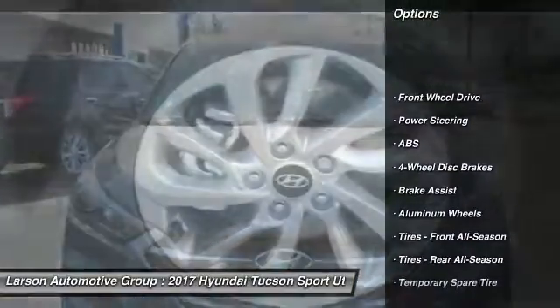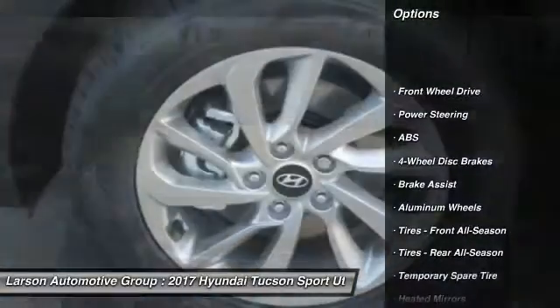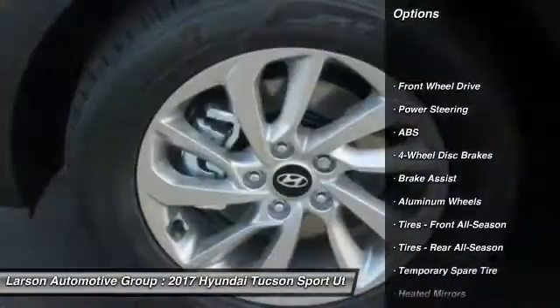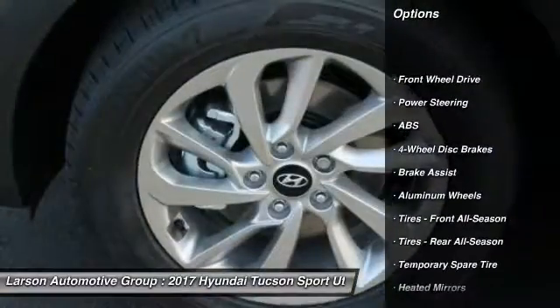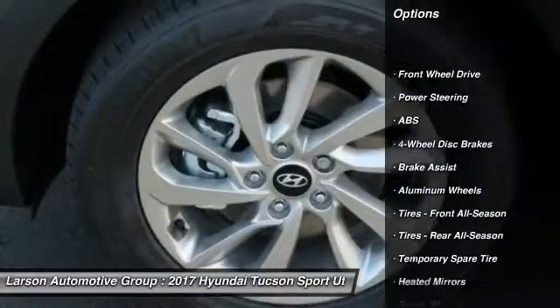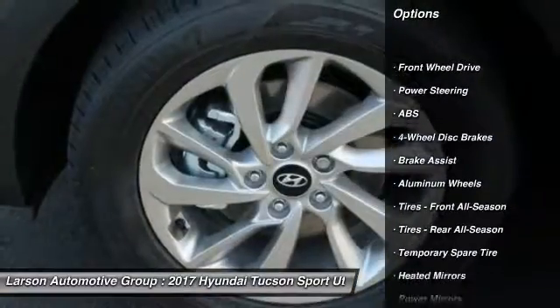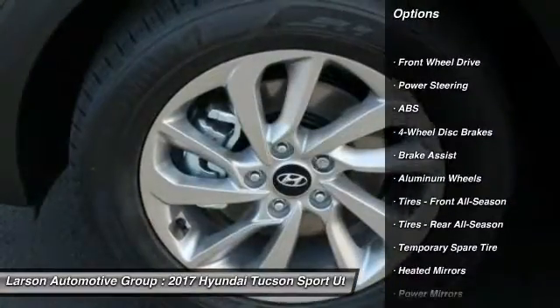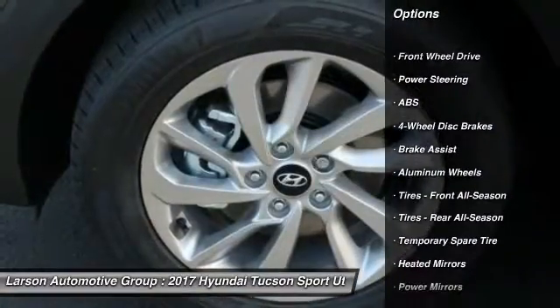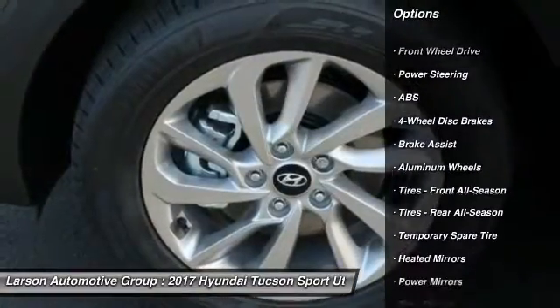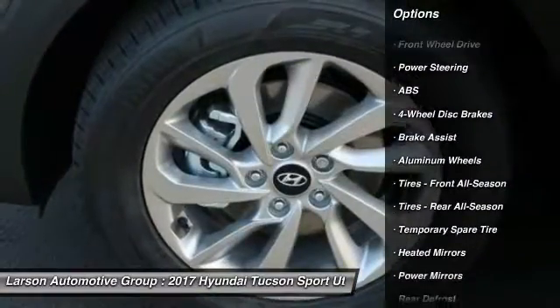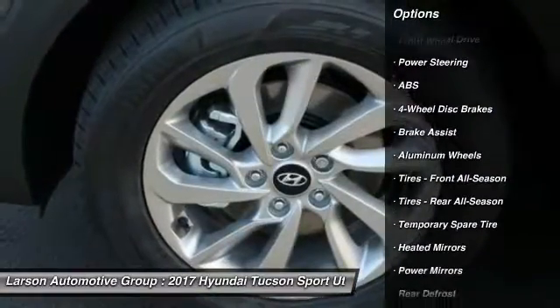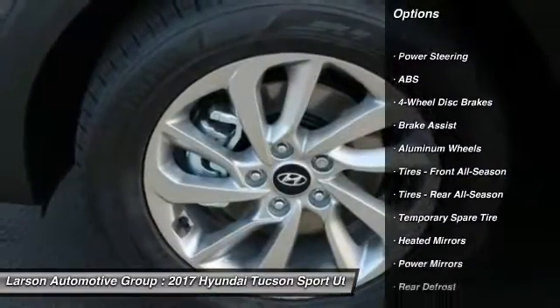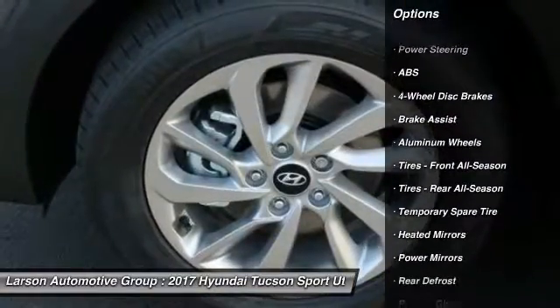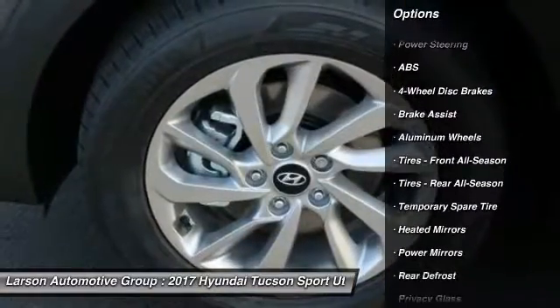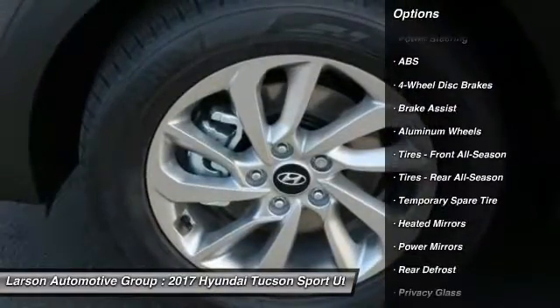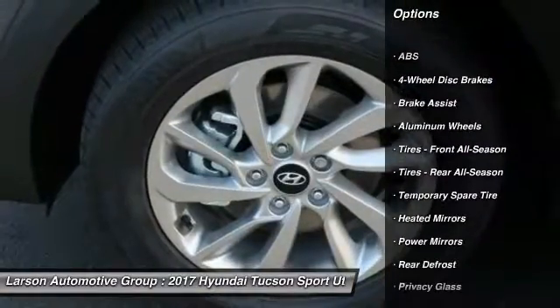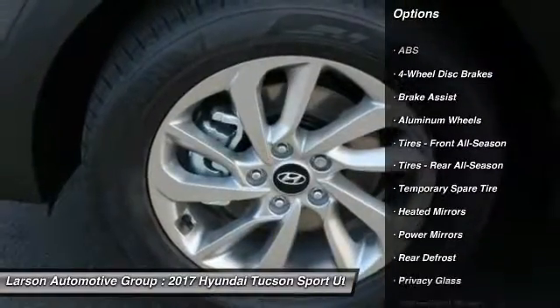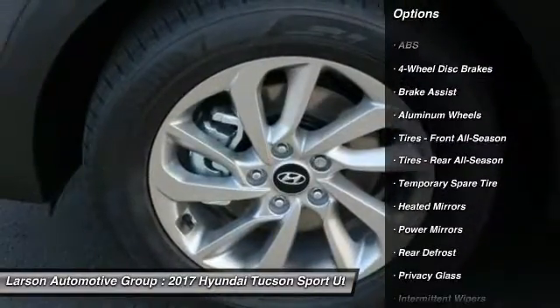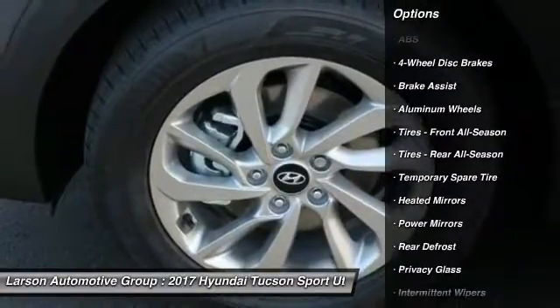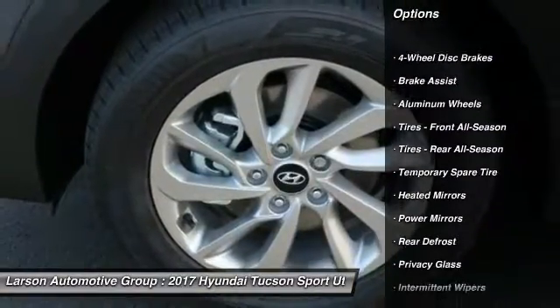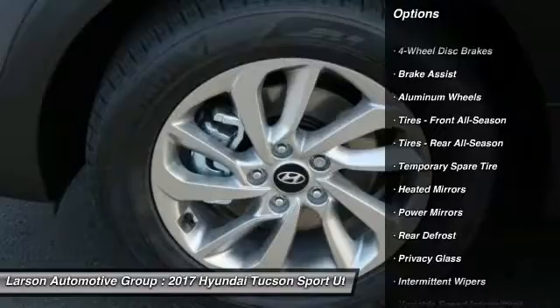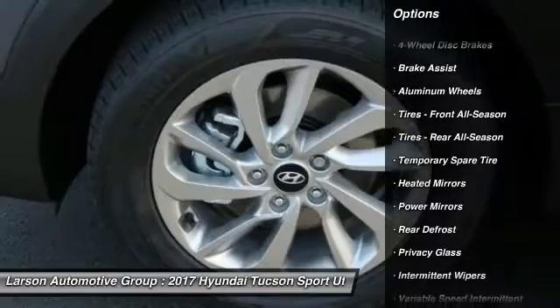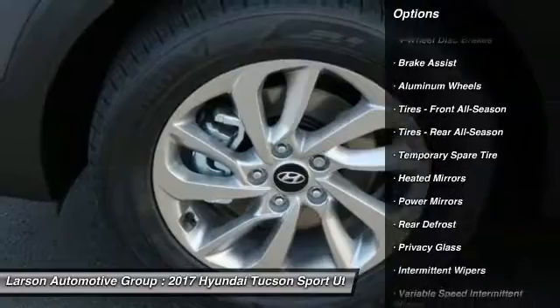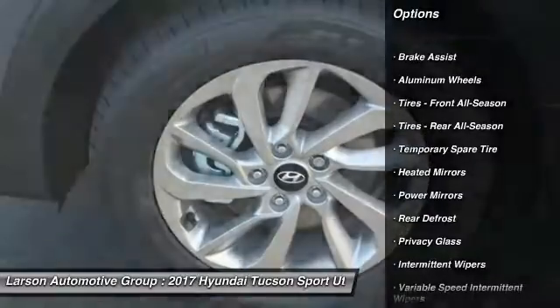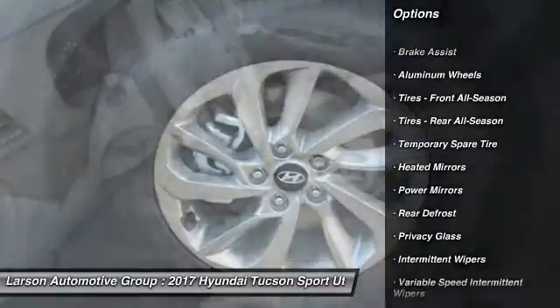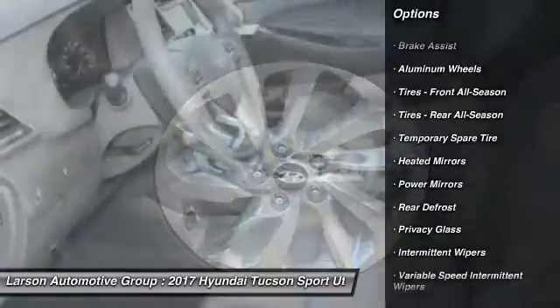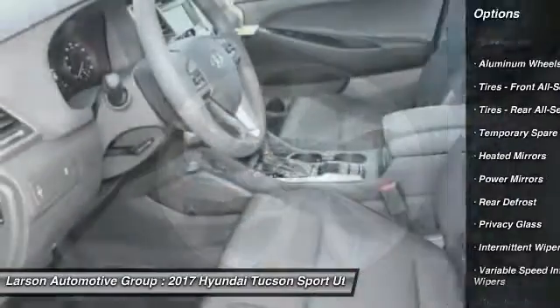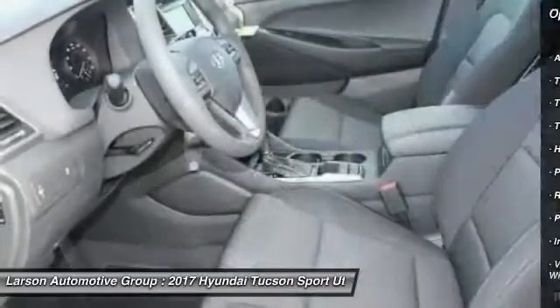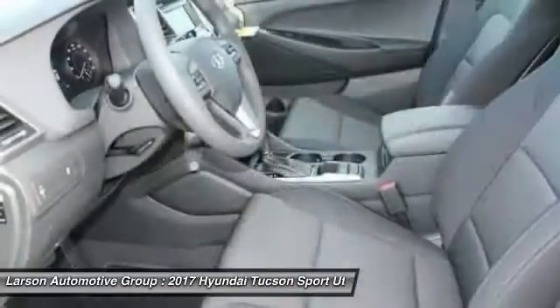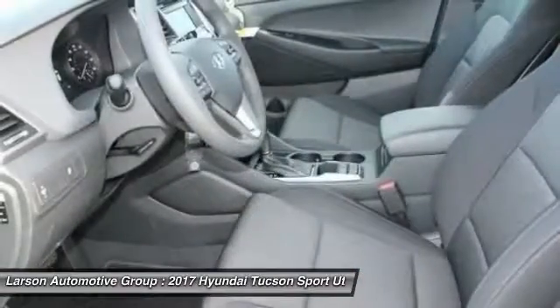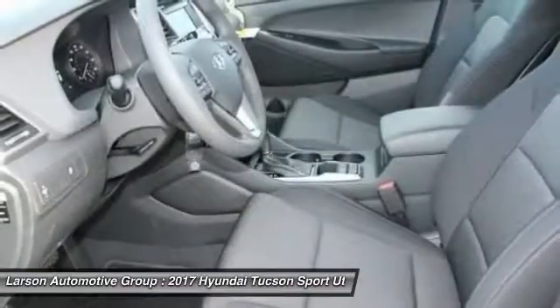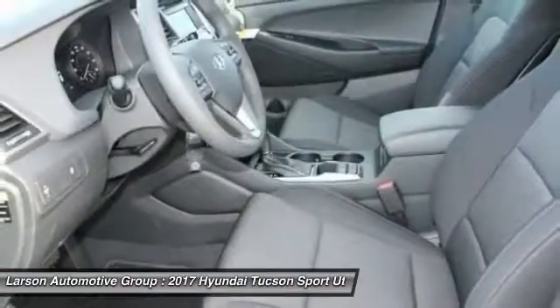Keyless entry. Traction control. Anti-lock braking system. Steering wheel audio controls.